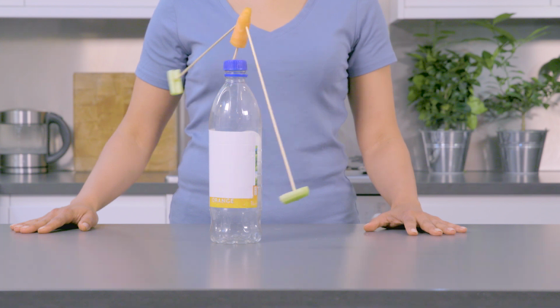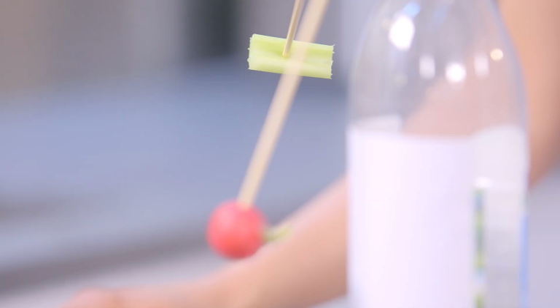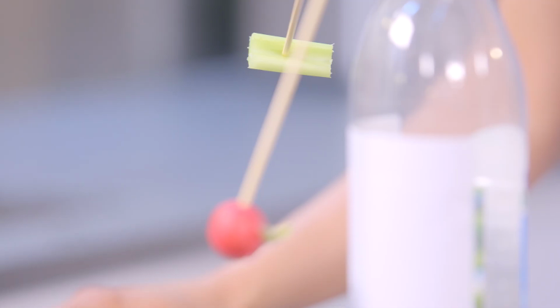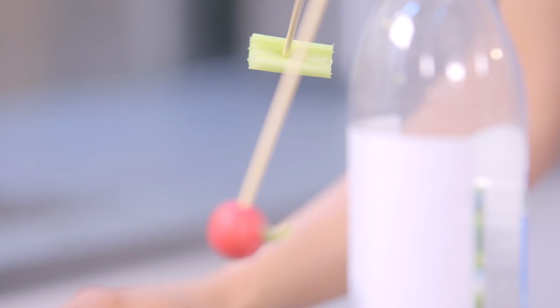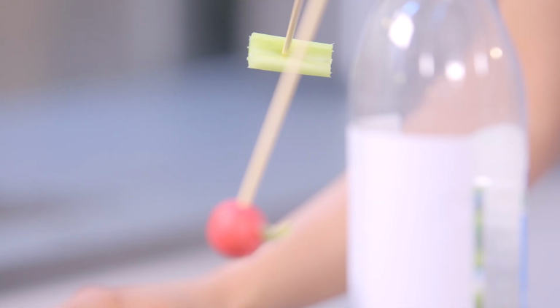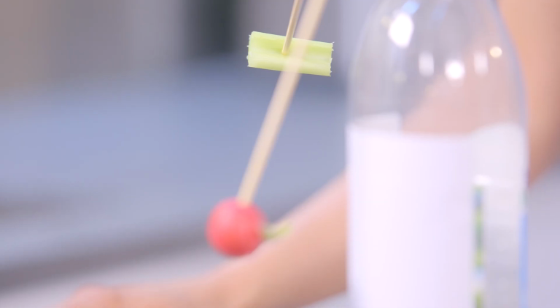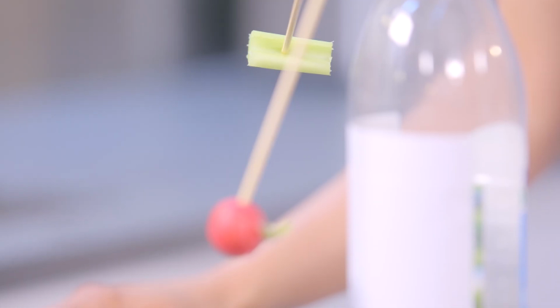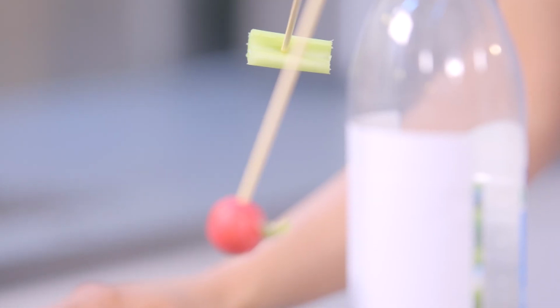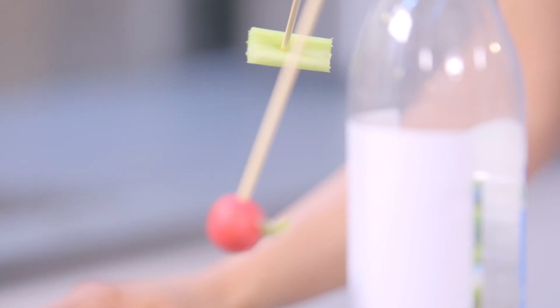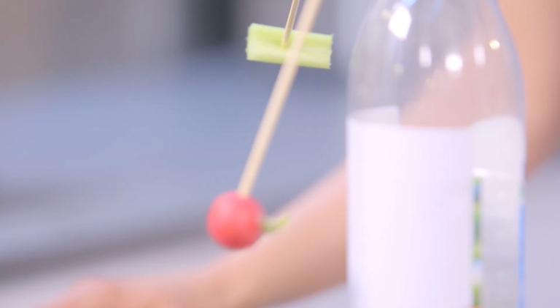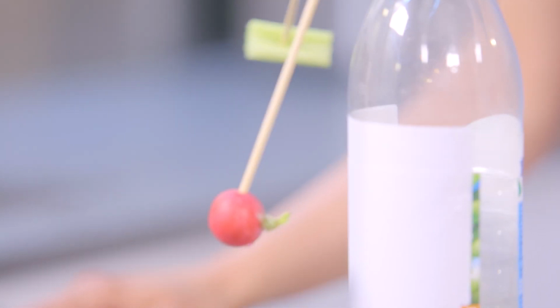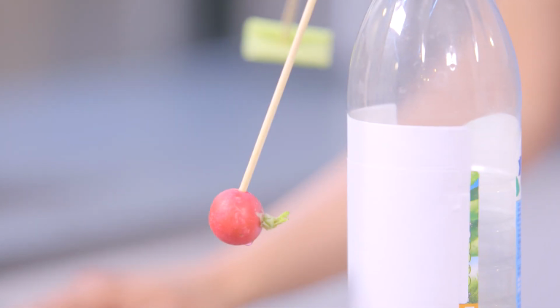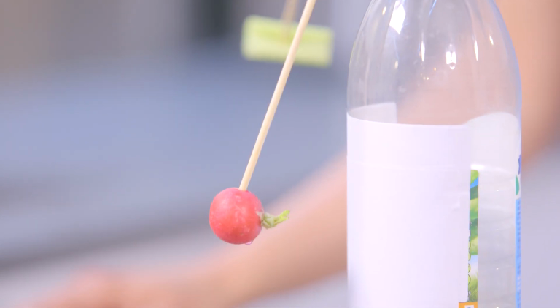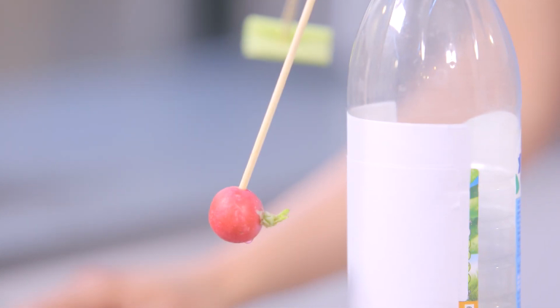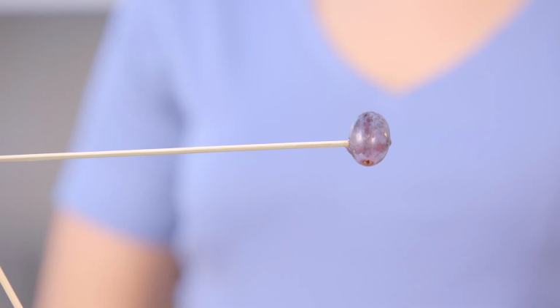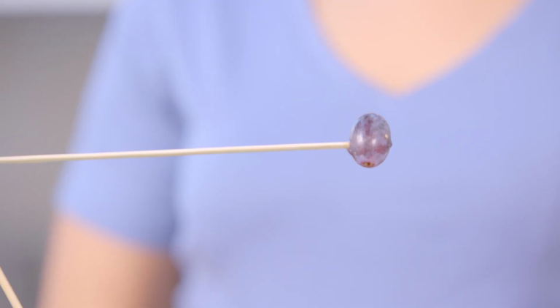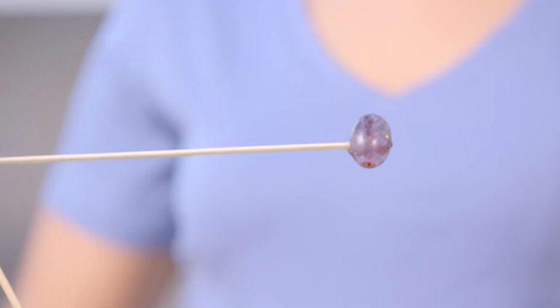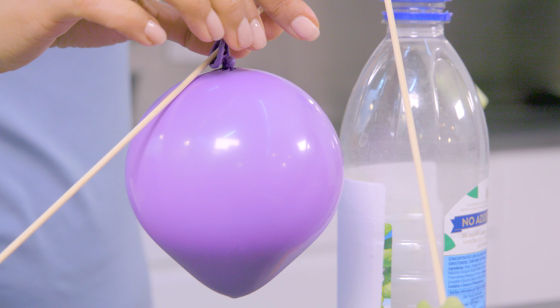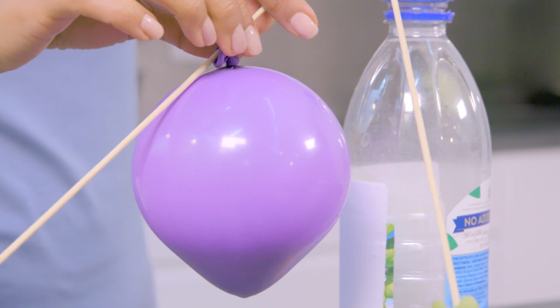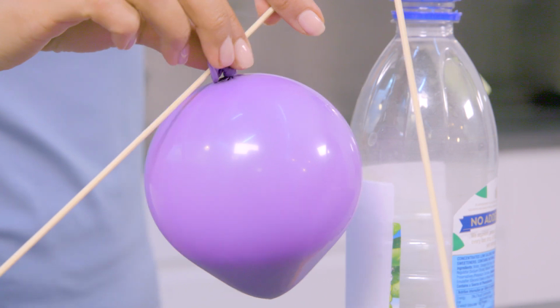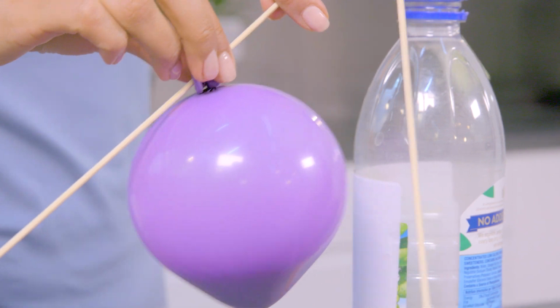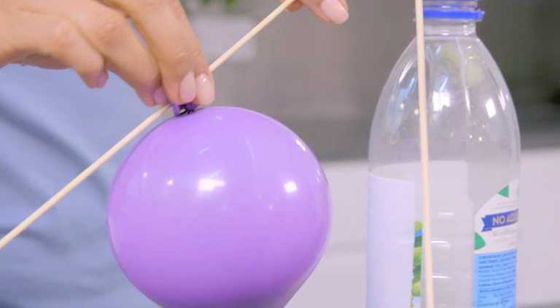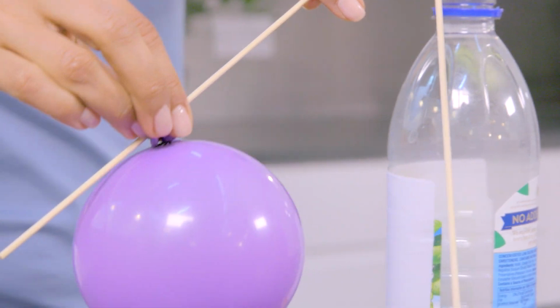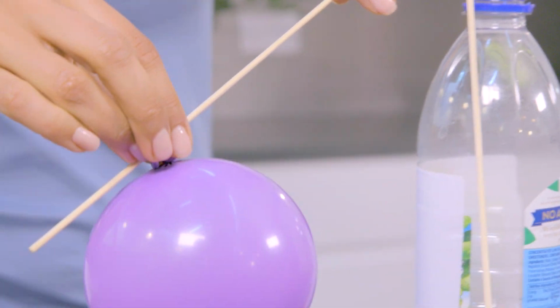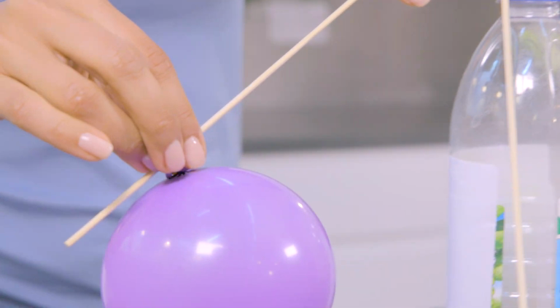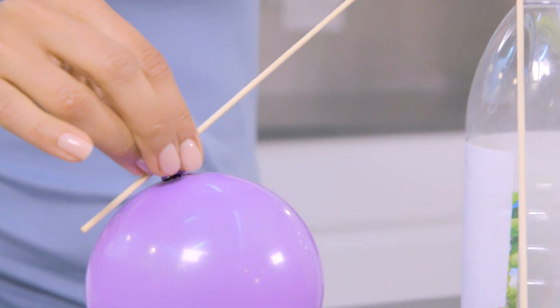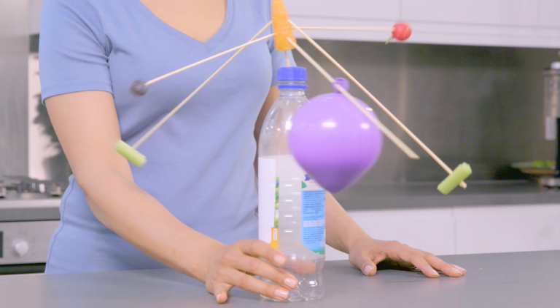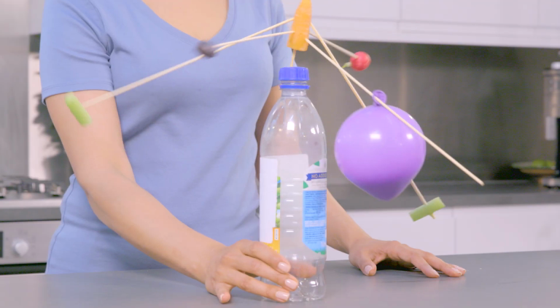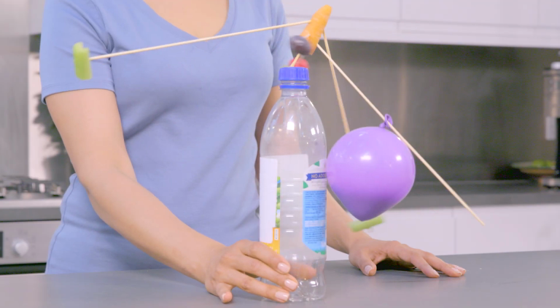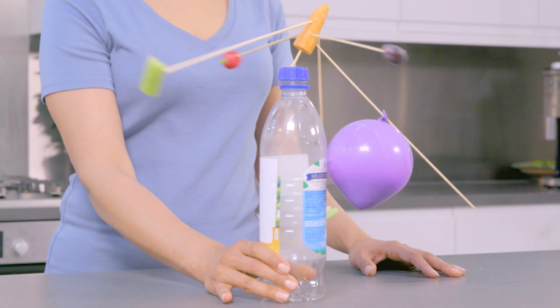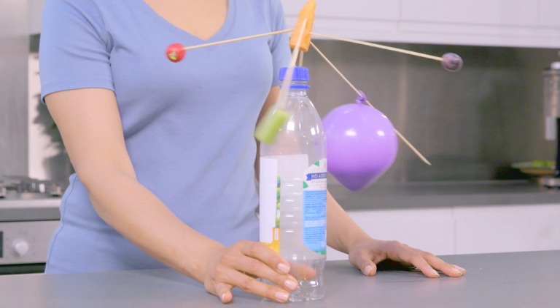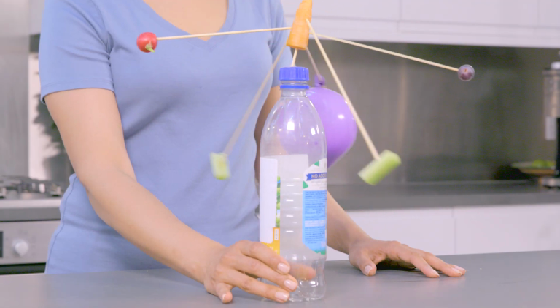Keep adding skewers with different masses at the end to create a structure balancing on one point. Look at how crazy this can get.